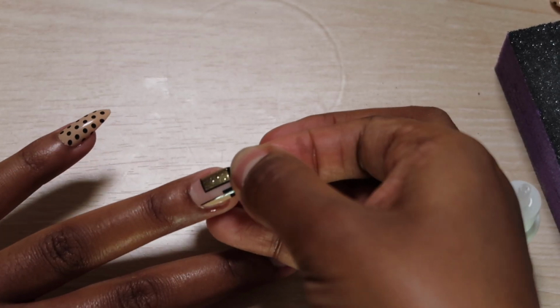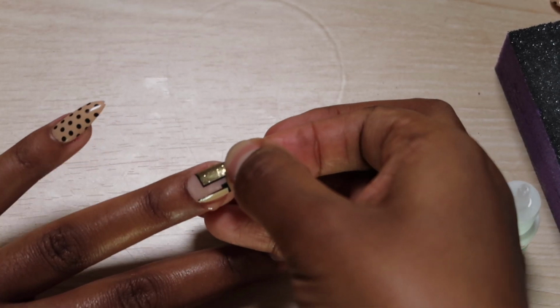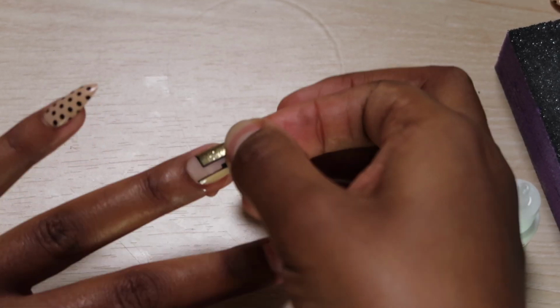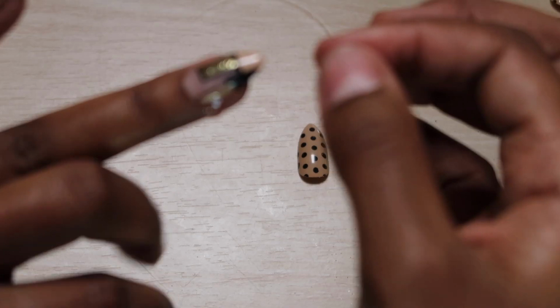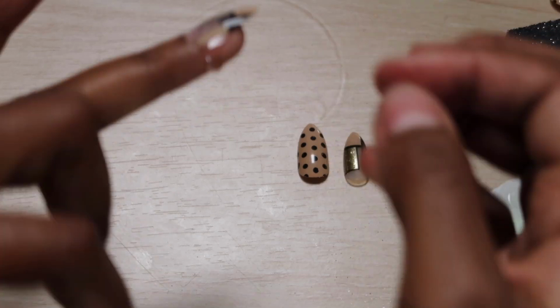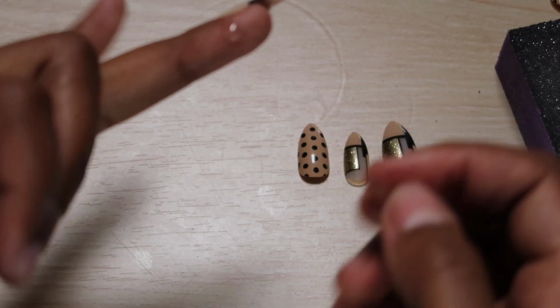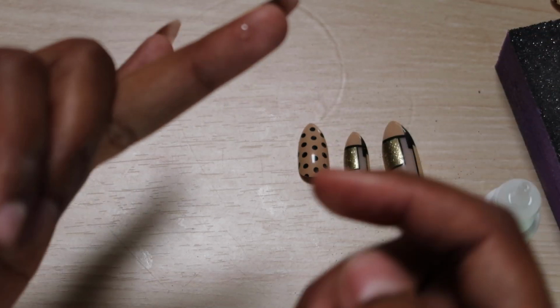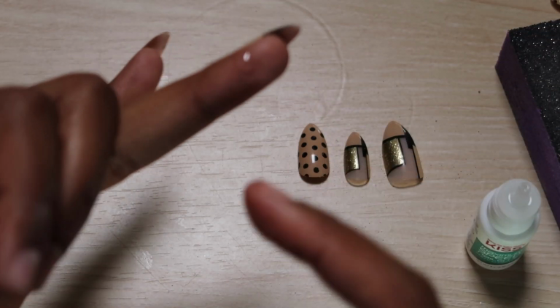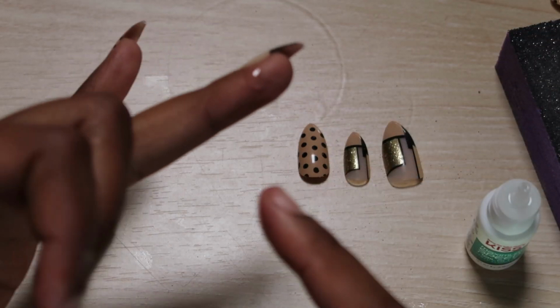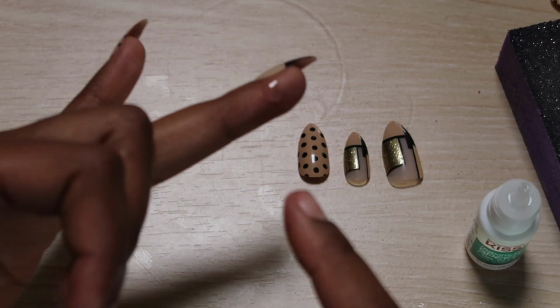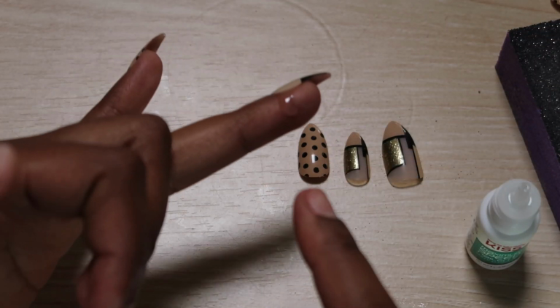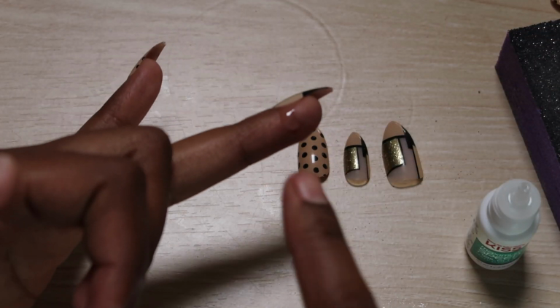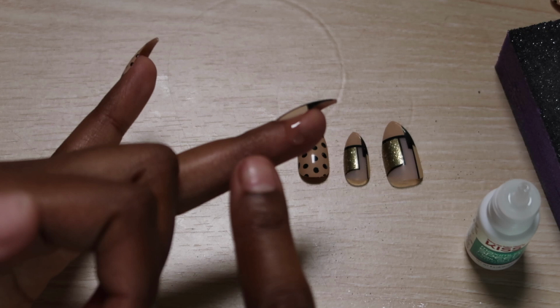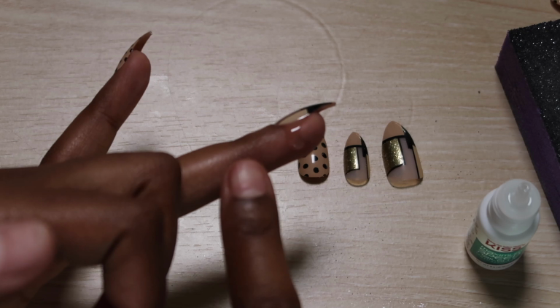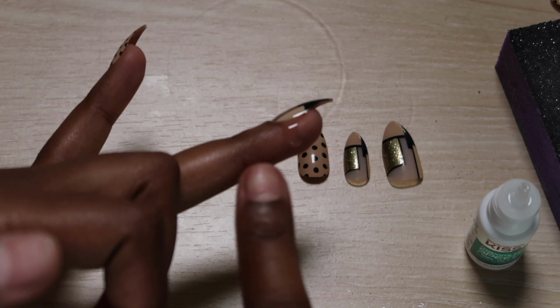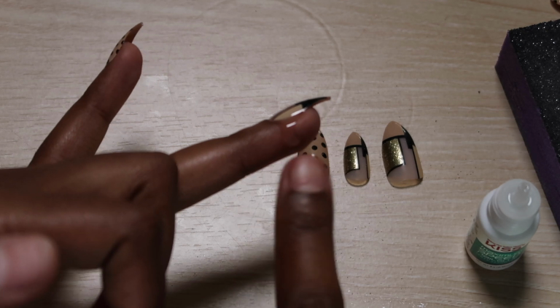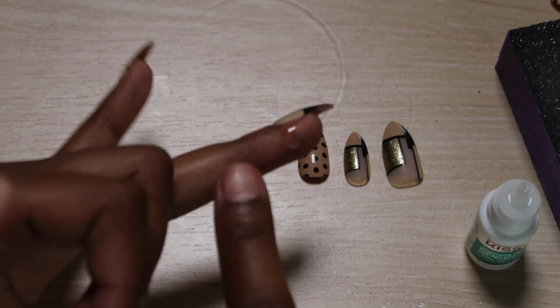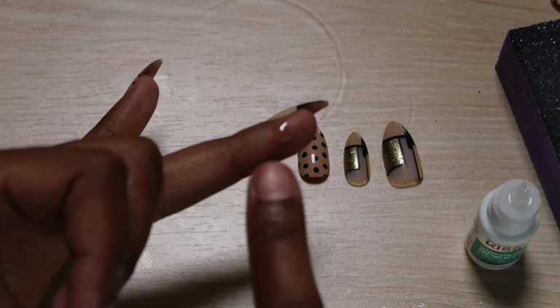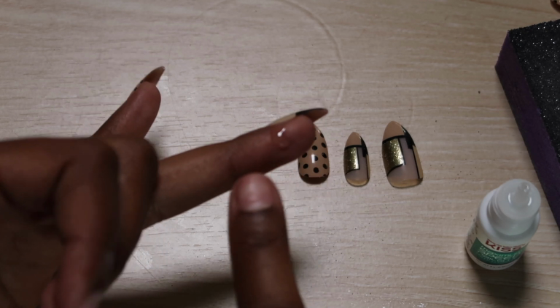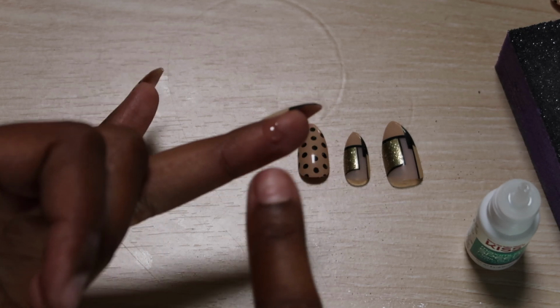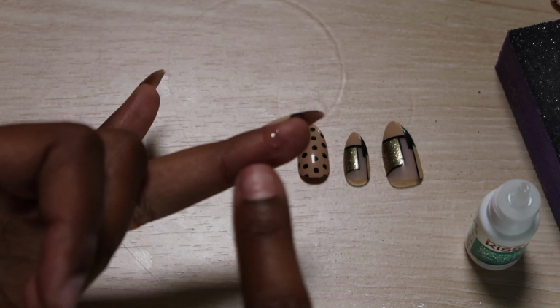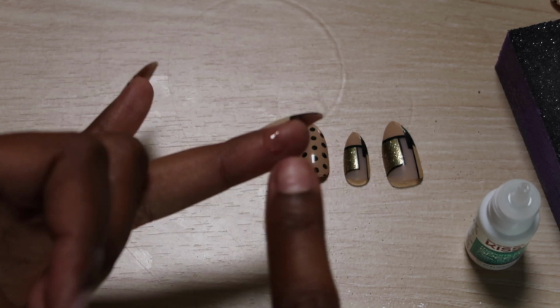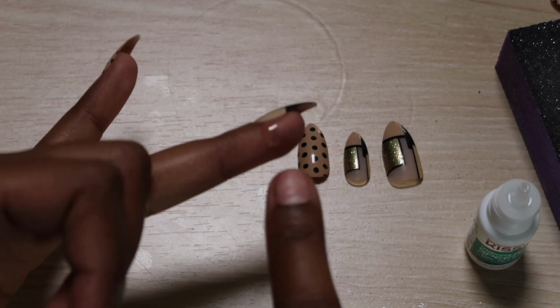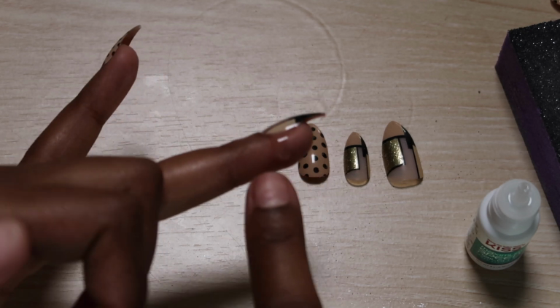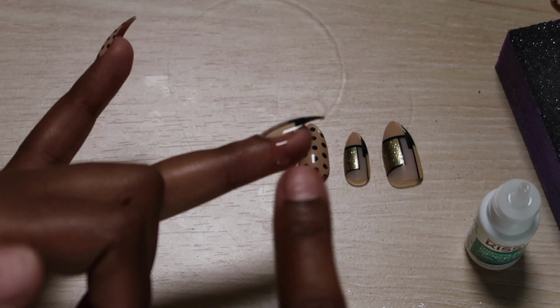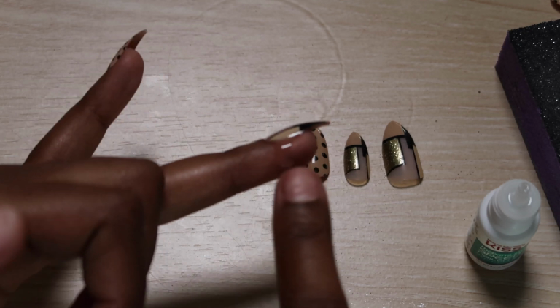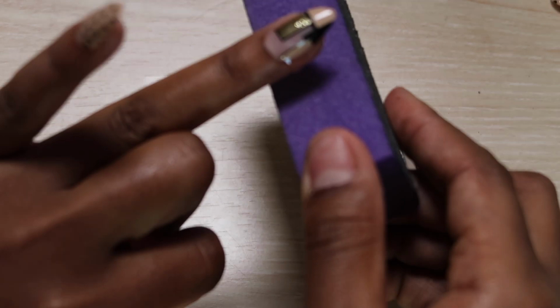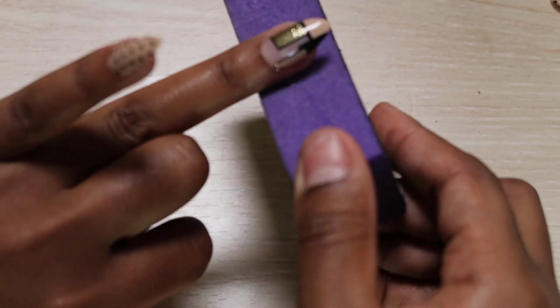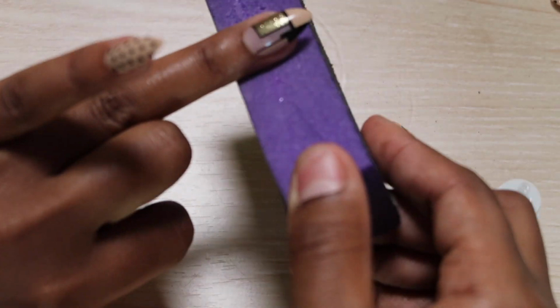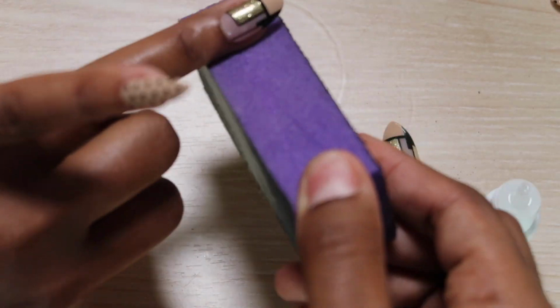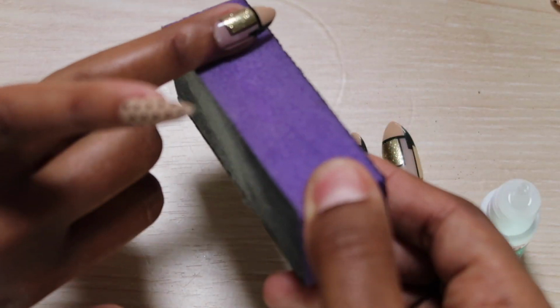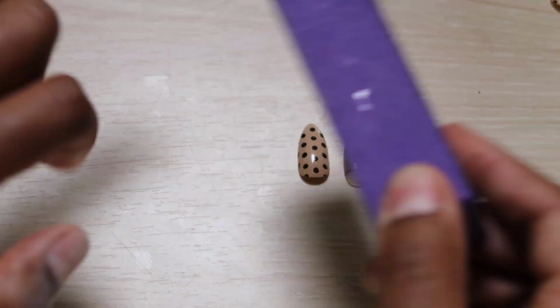Sometimes glue may spill from the sides of the nail, so be sure to have a napkin nearby so that you can wipe it away.